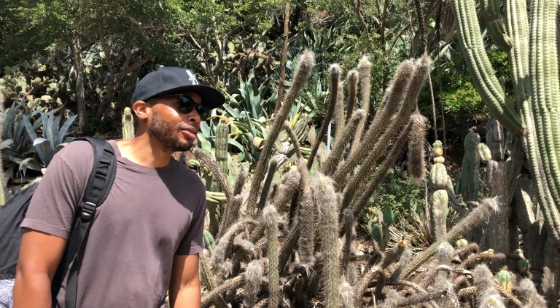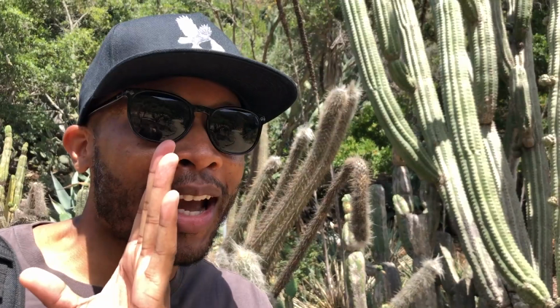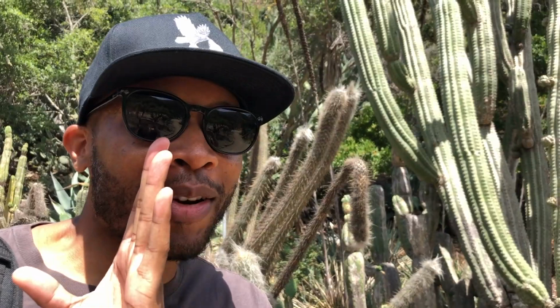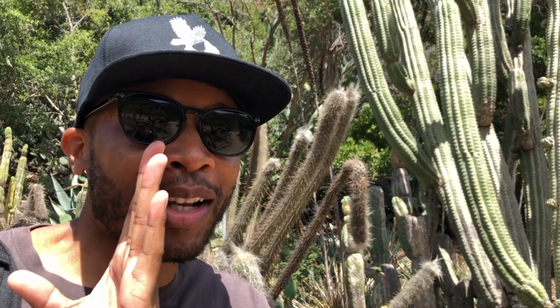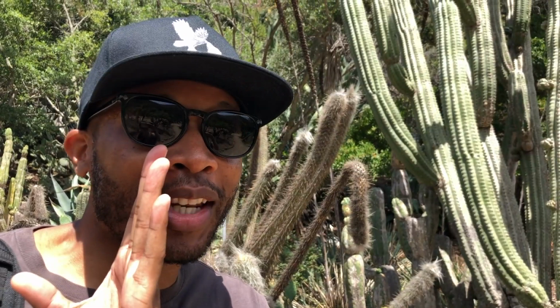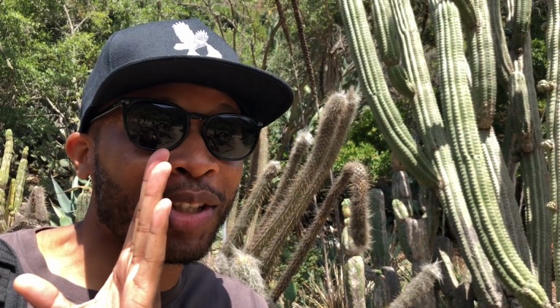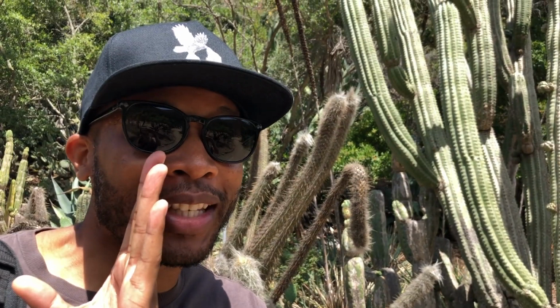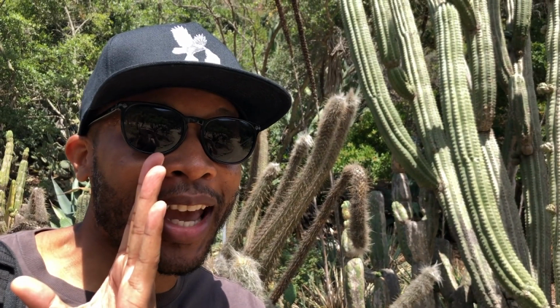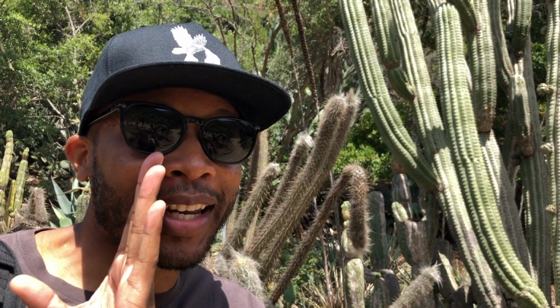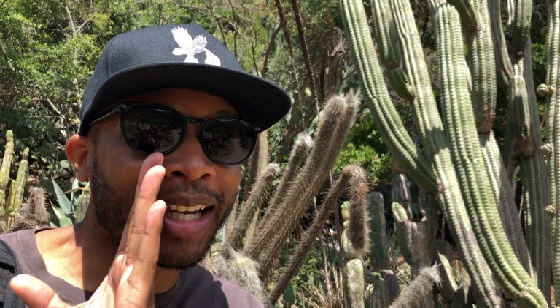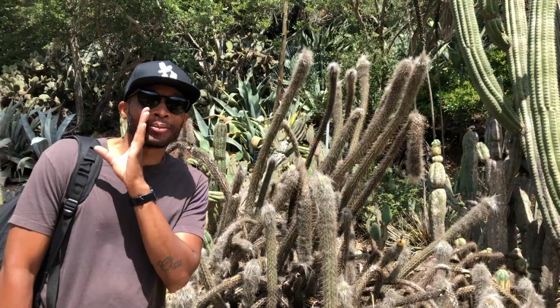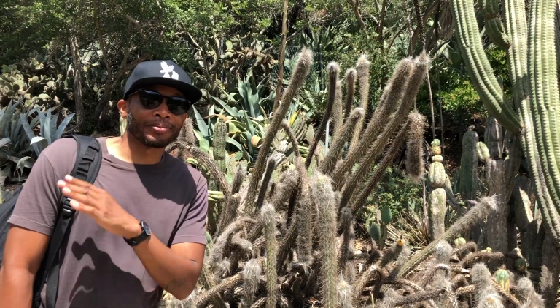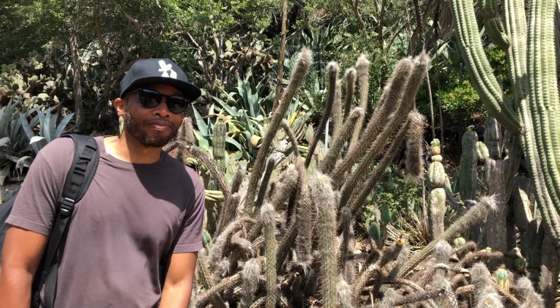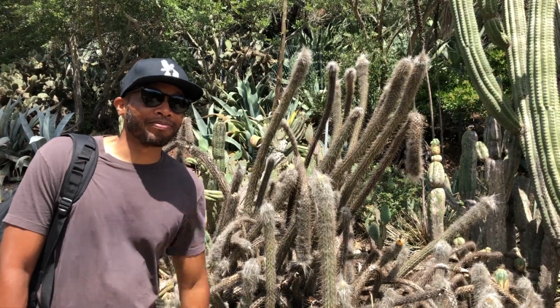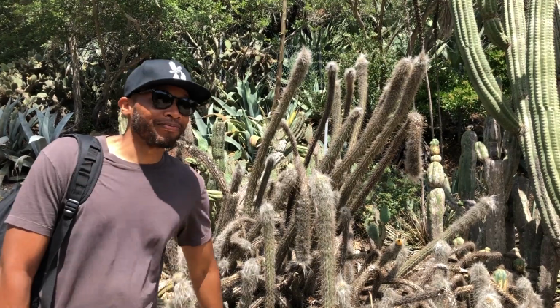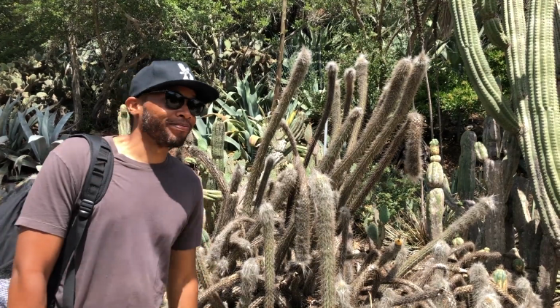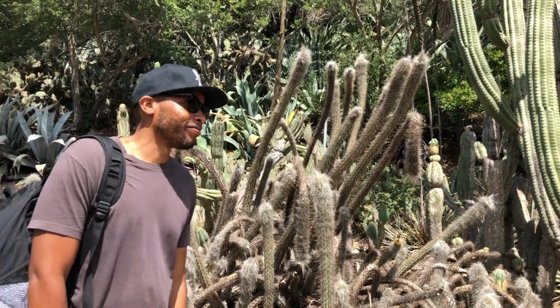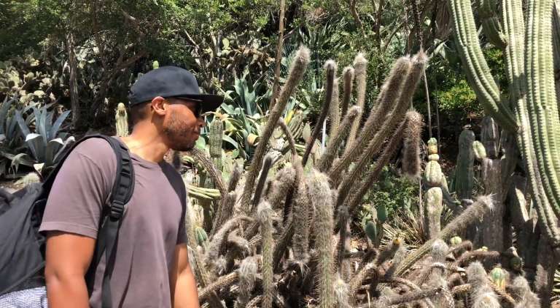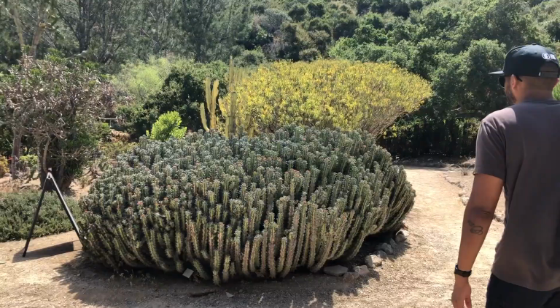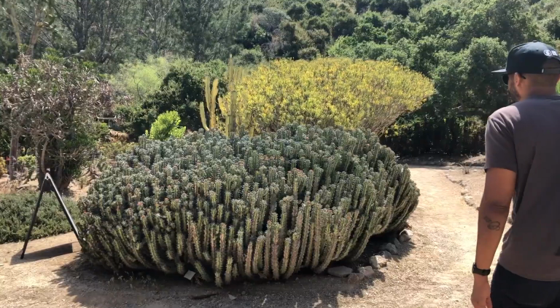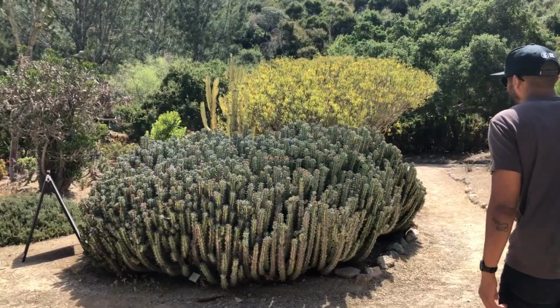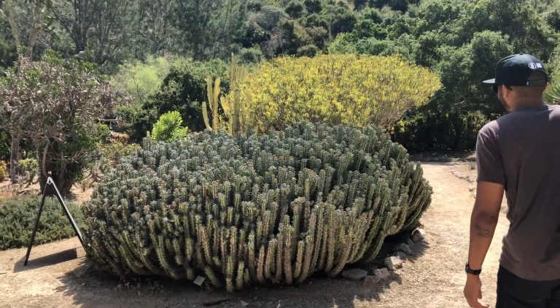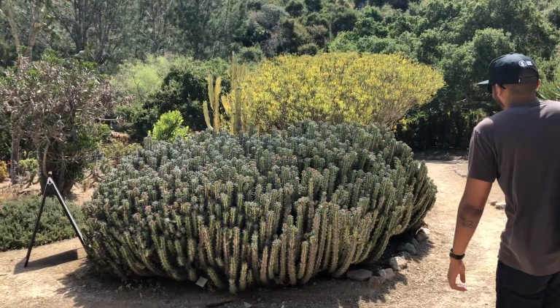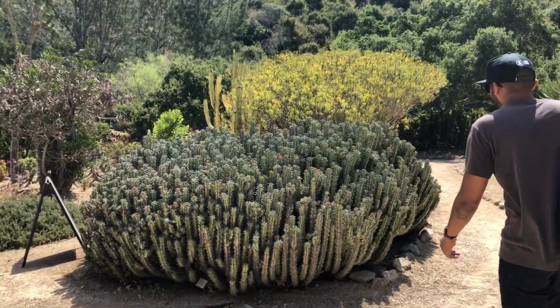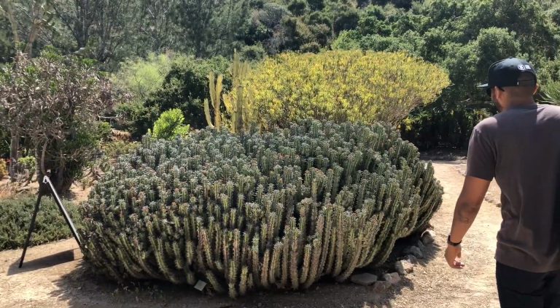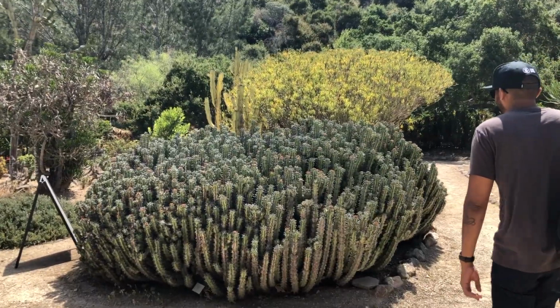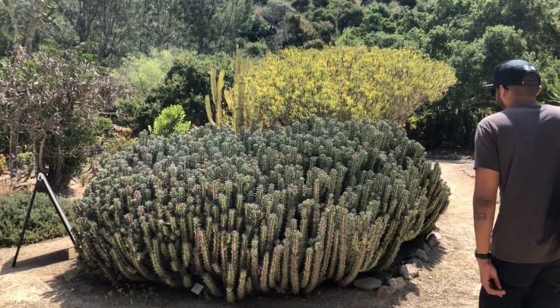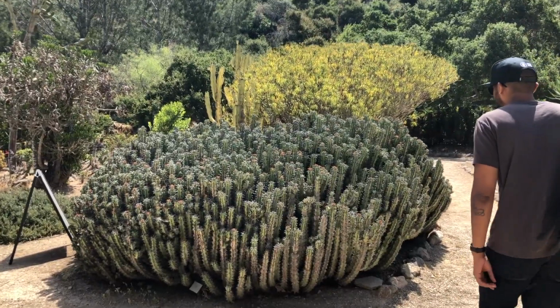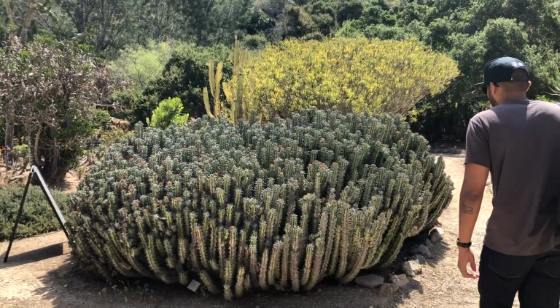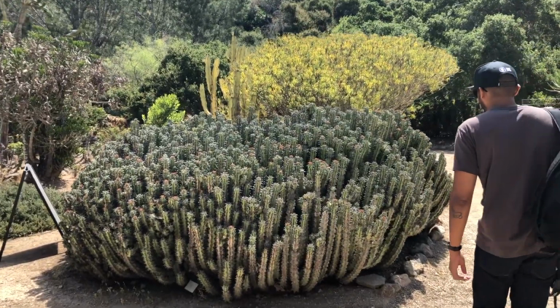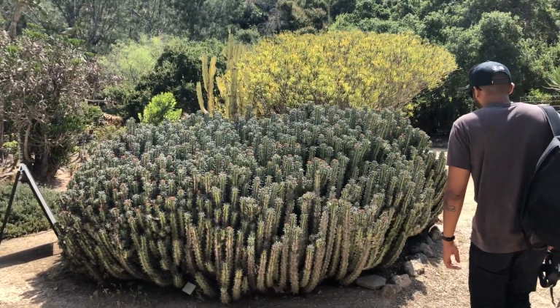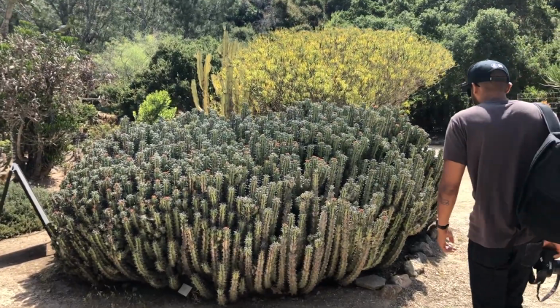Which is really nice if you like looking at trees and cacti. I don't like looking at trees and cacti. Except for this guy — this guy's beautiful.